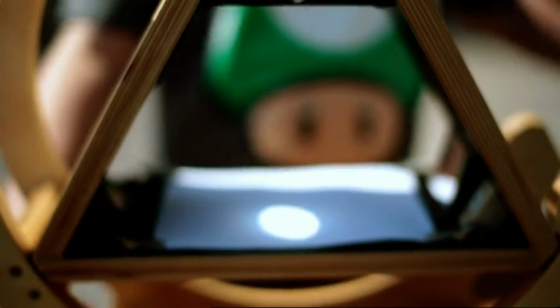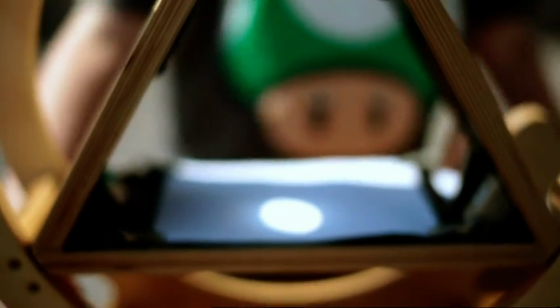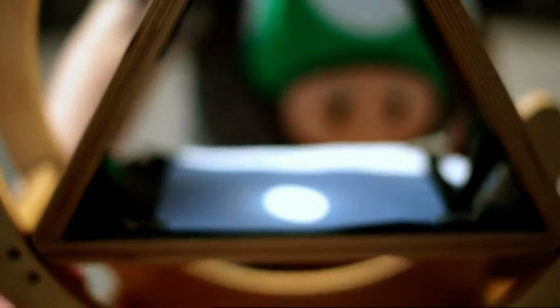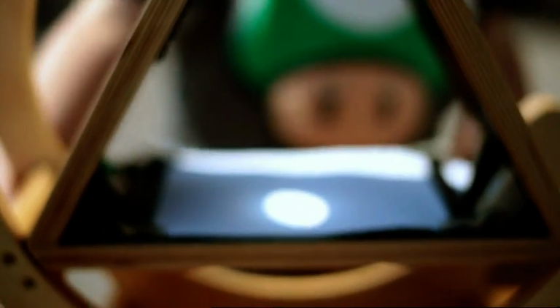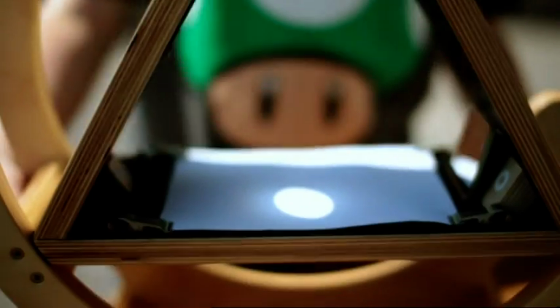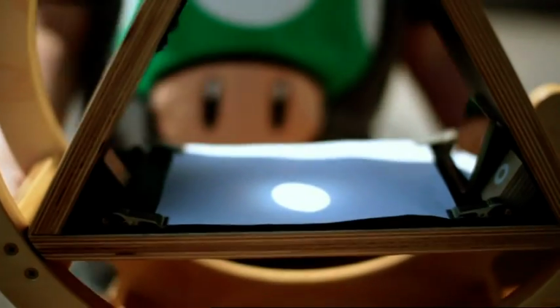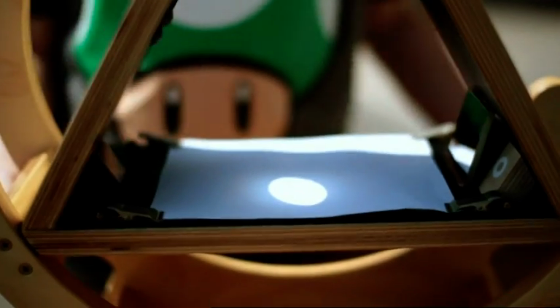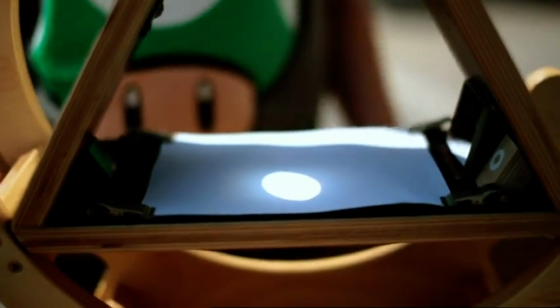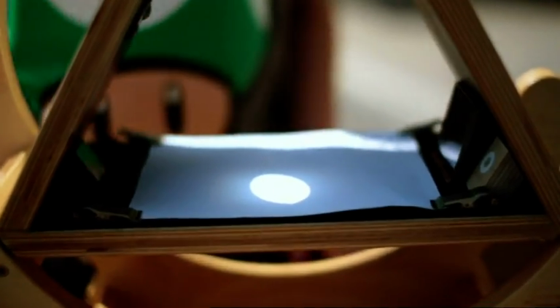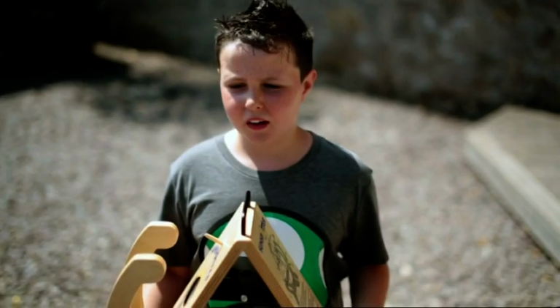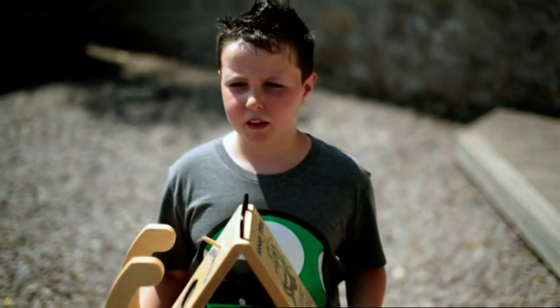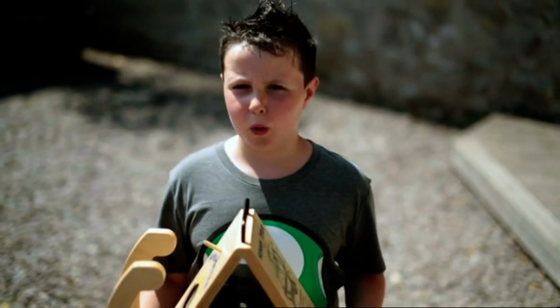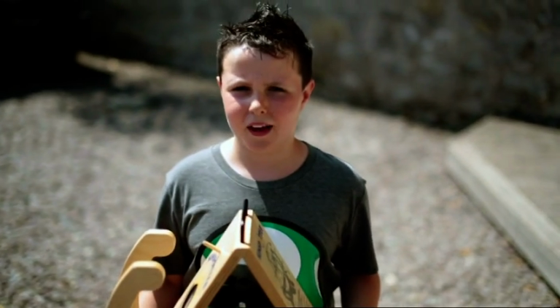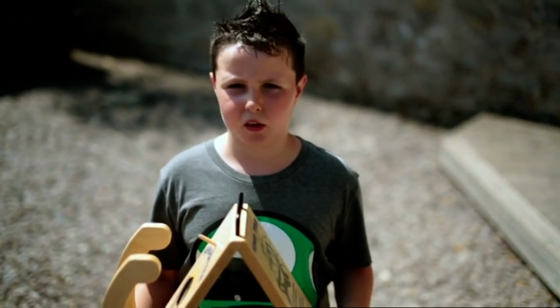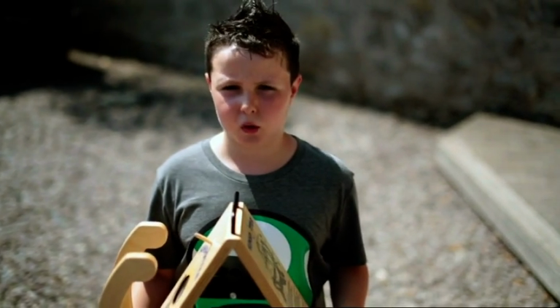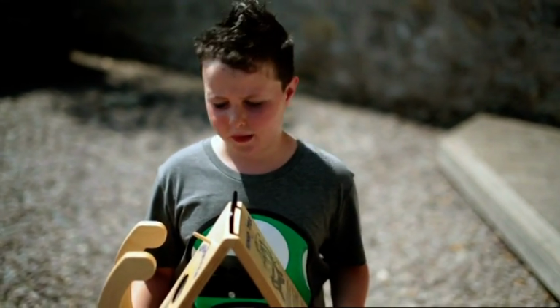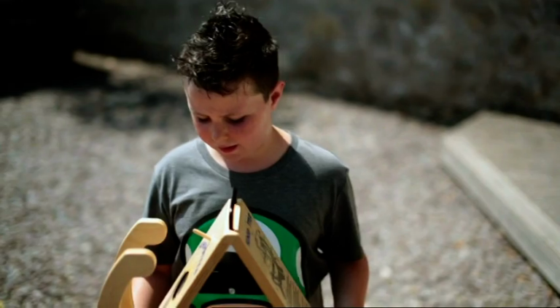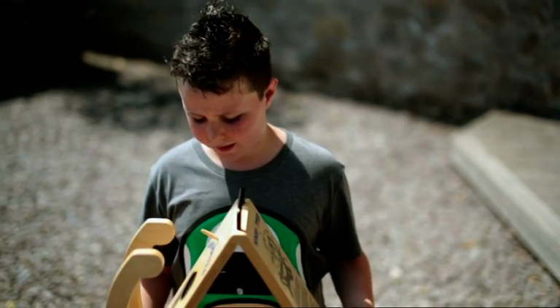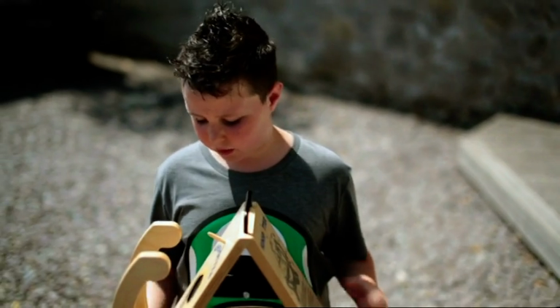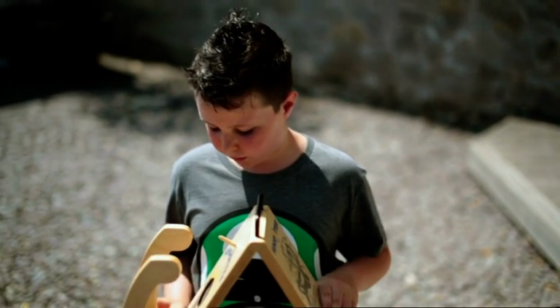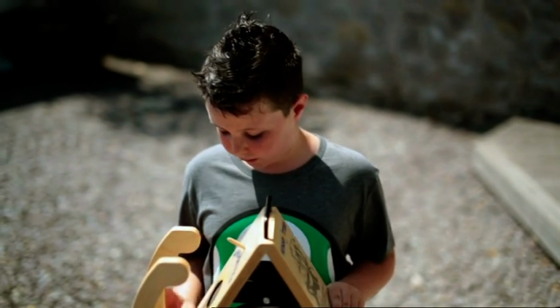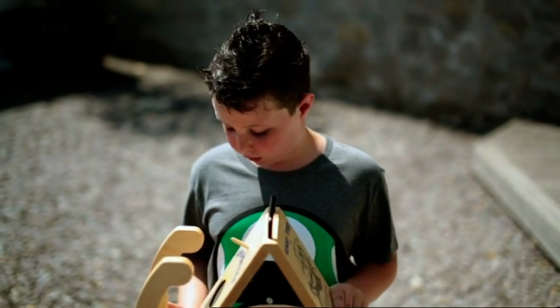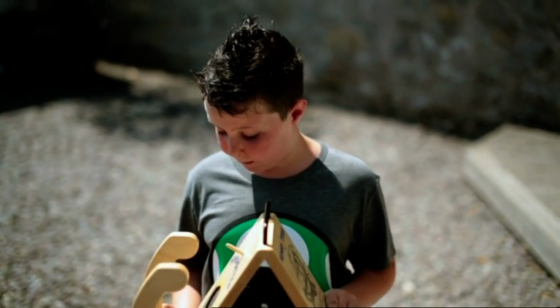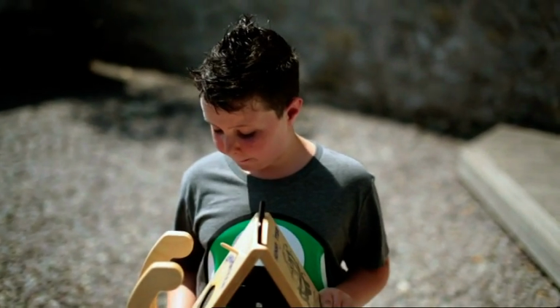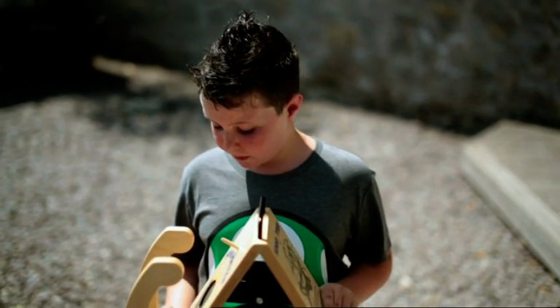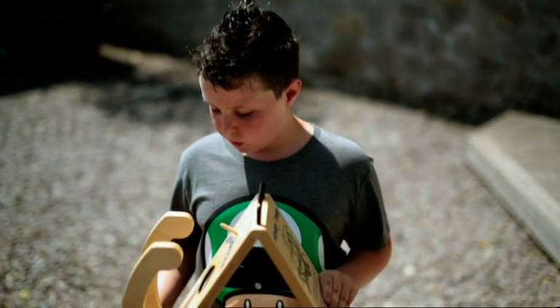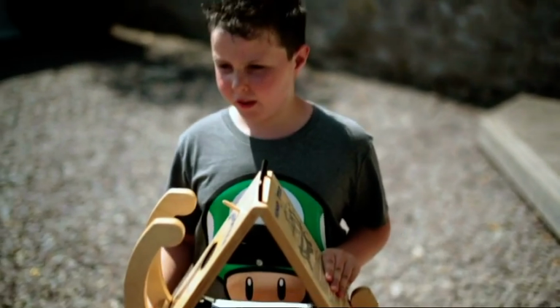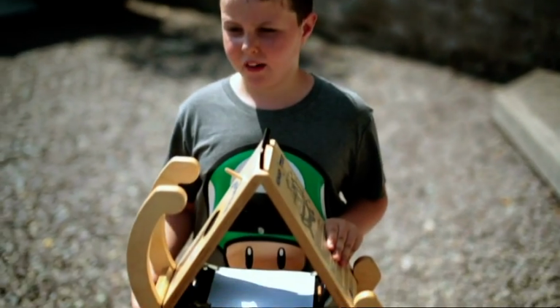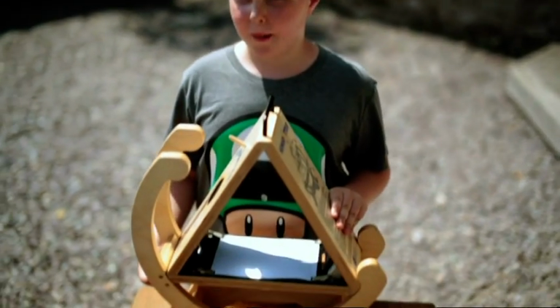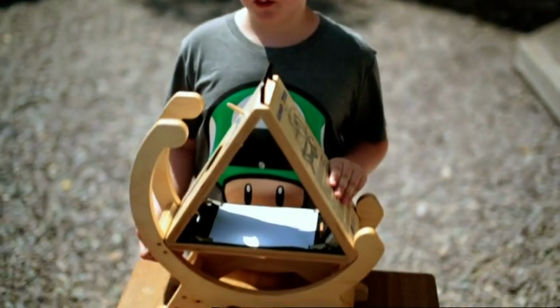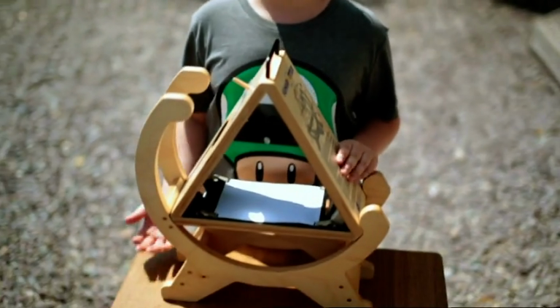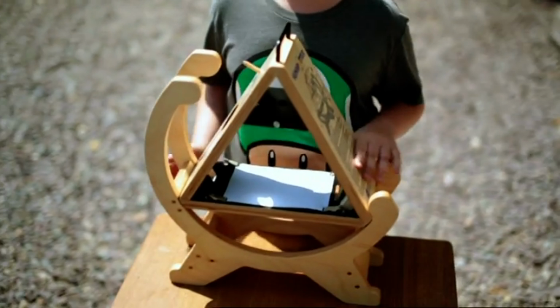This is a sunspotter. Now, if you got a normal telescope, let's say, and just looked at the sun, wouldn't it kind of damage your eyes?